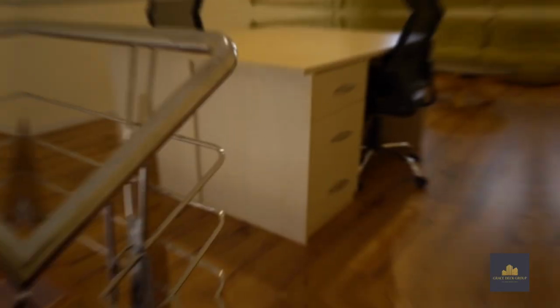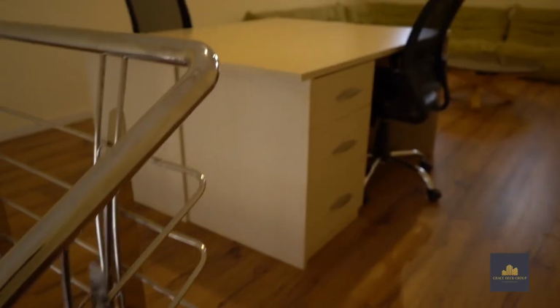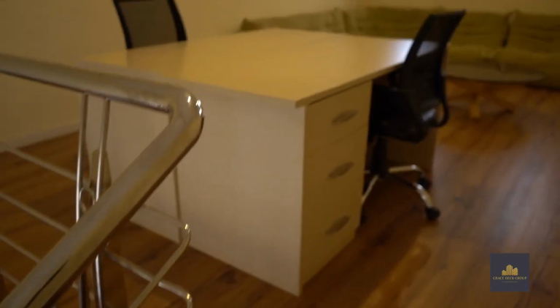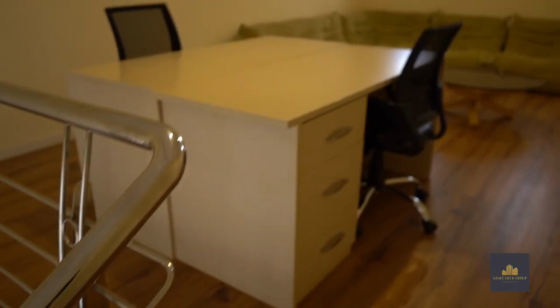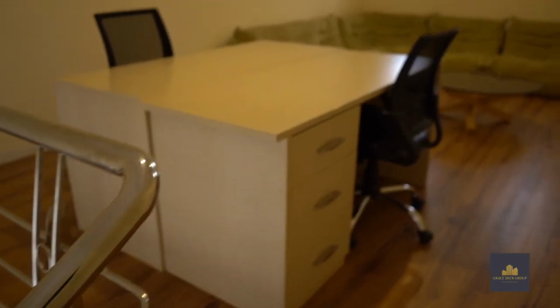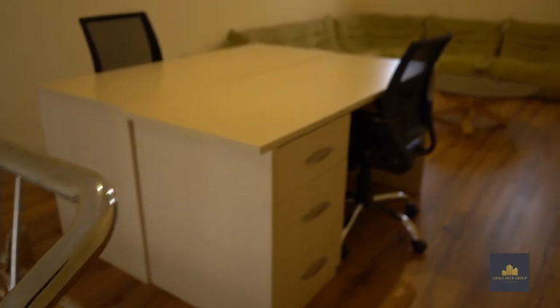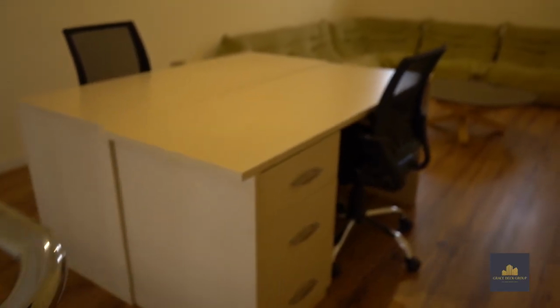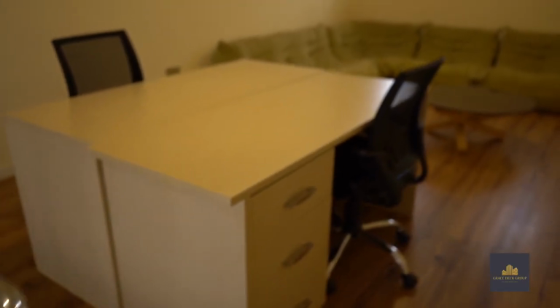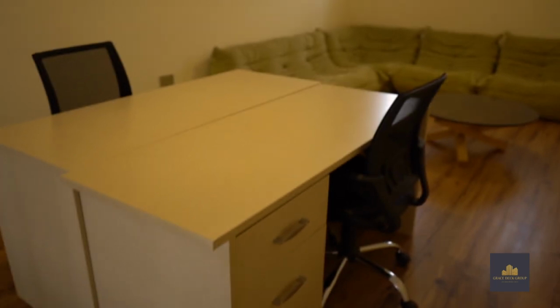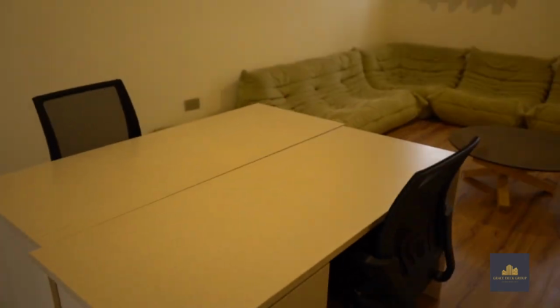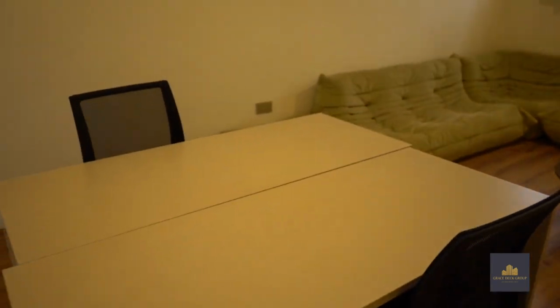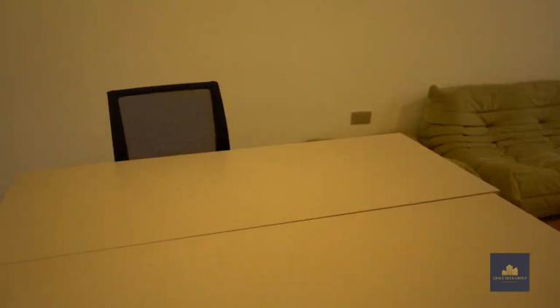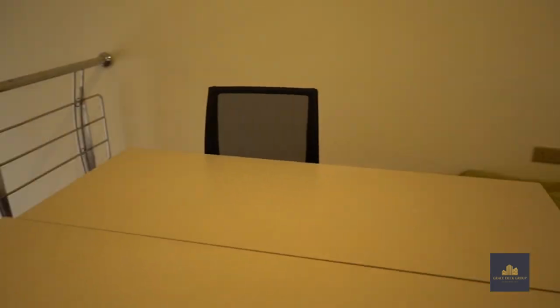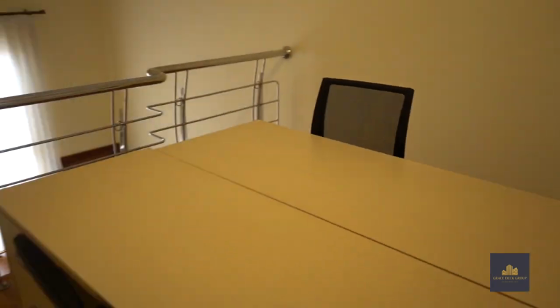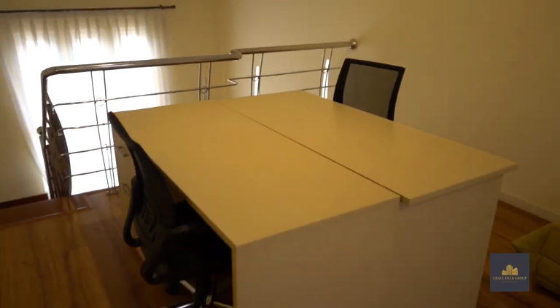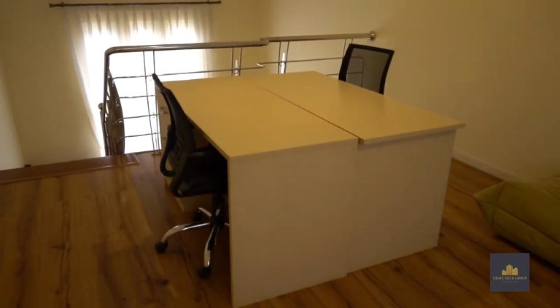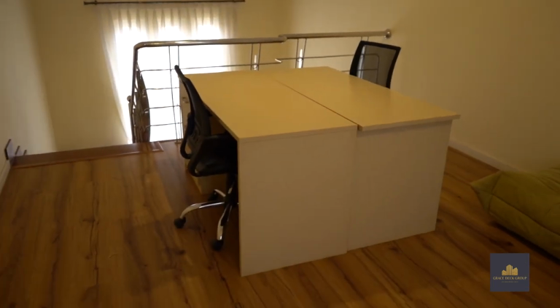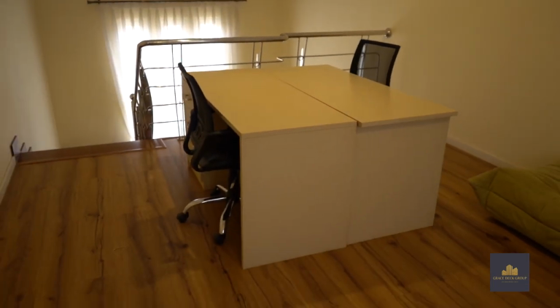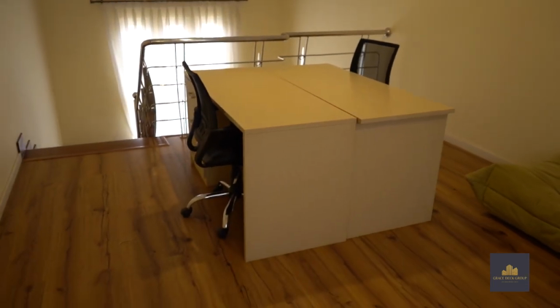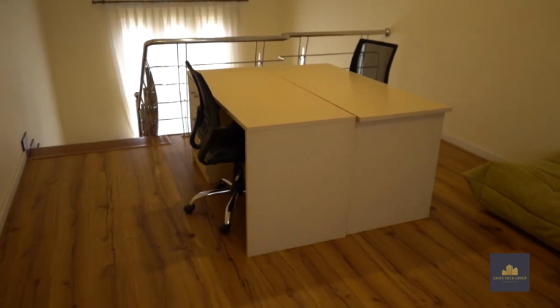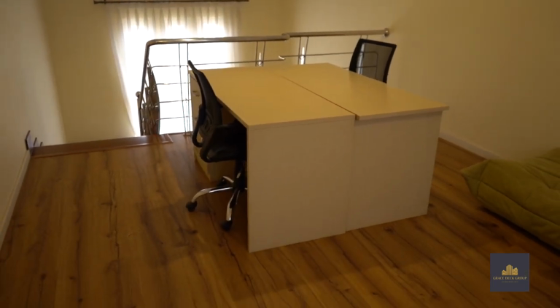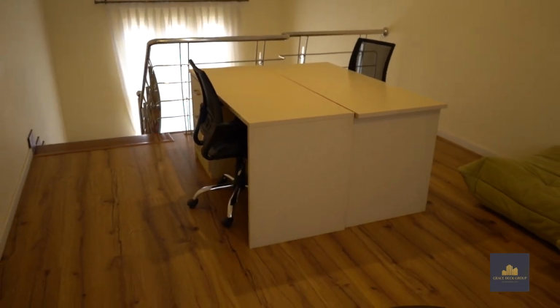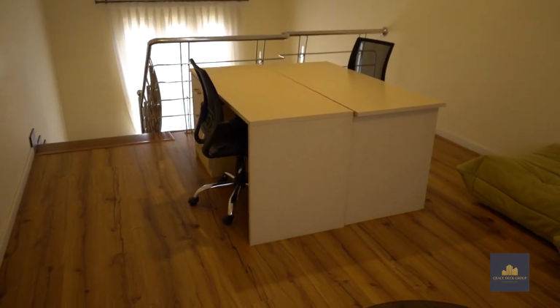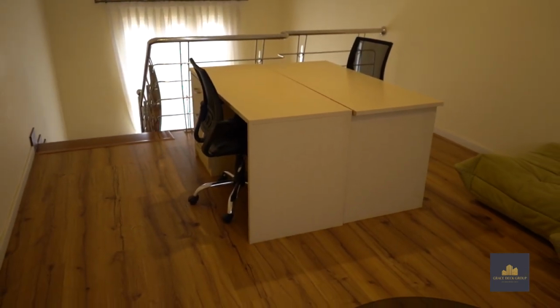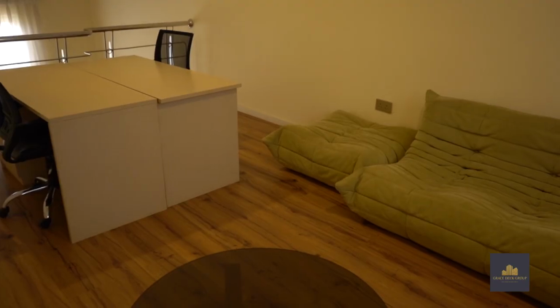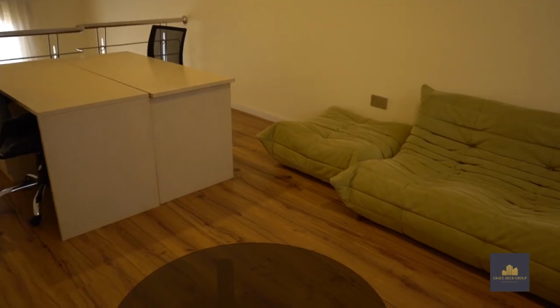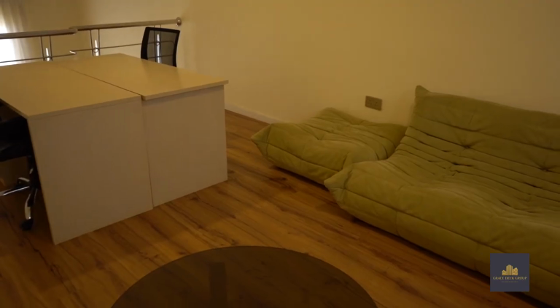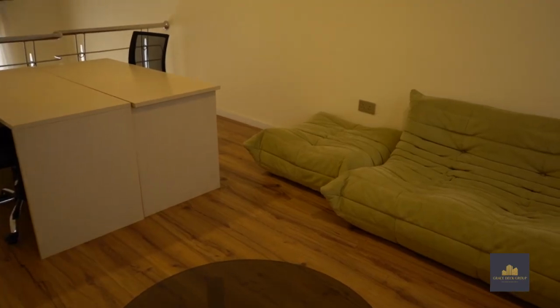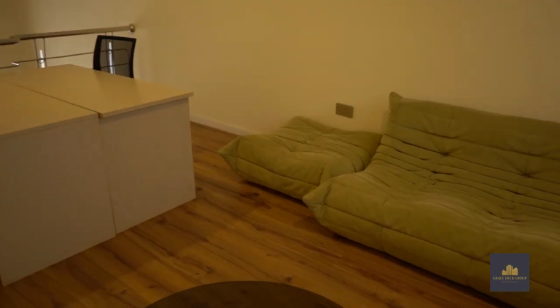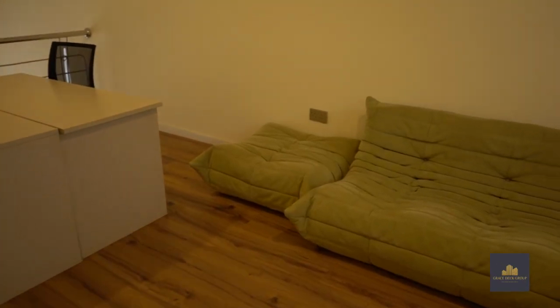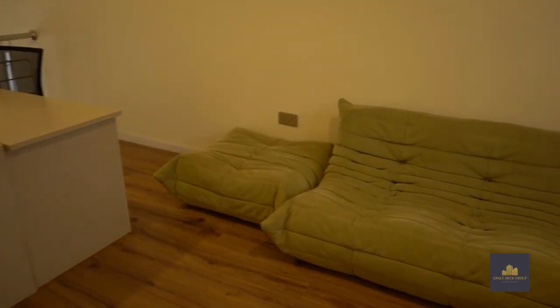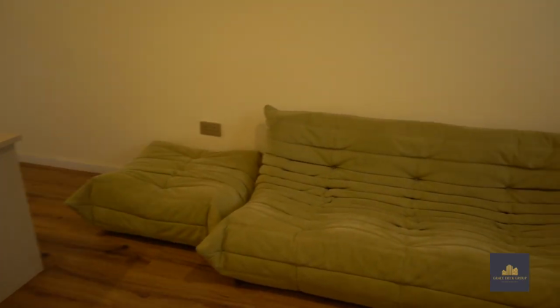Going upstairs, we have the attic. This extra space could serve either as a home office or a private gym.